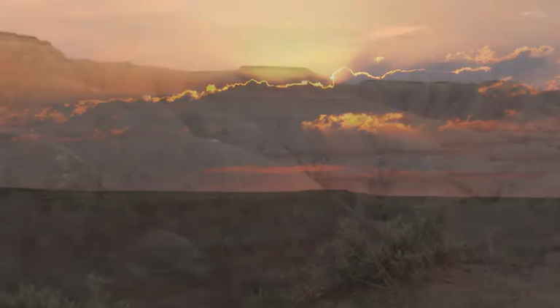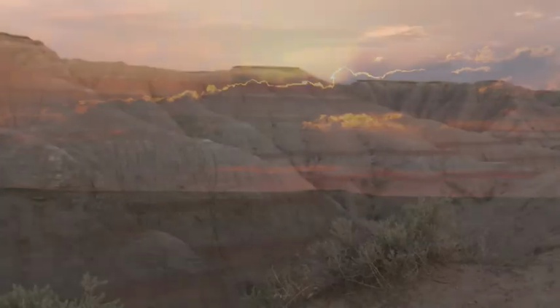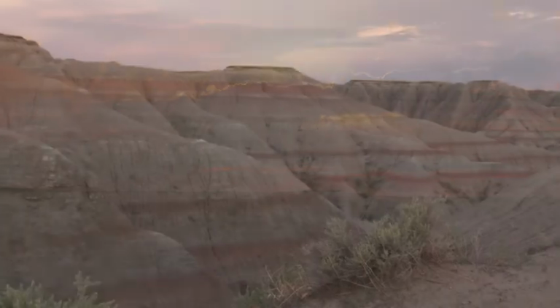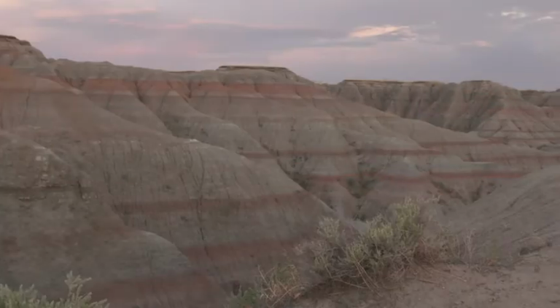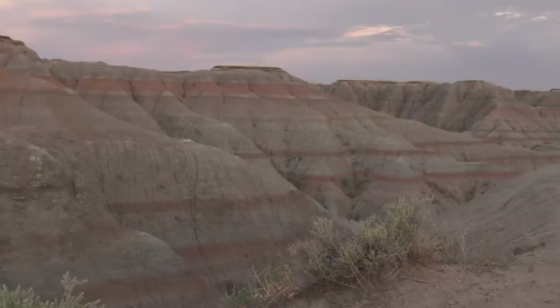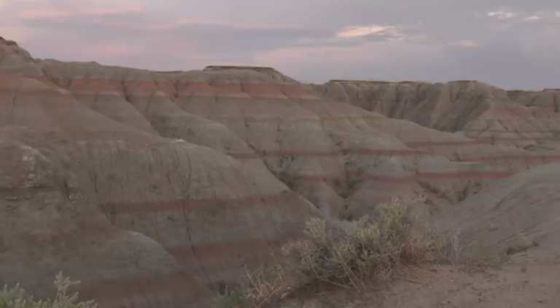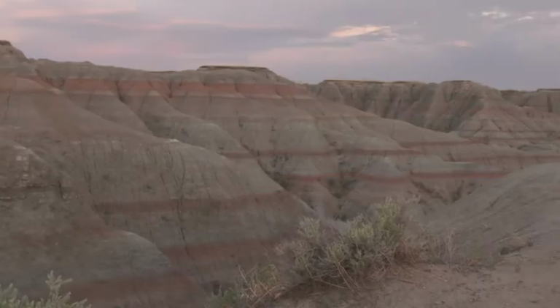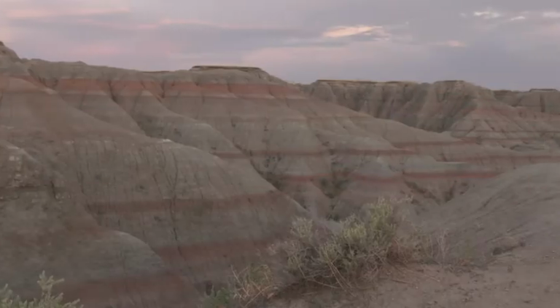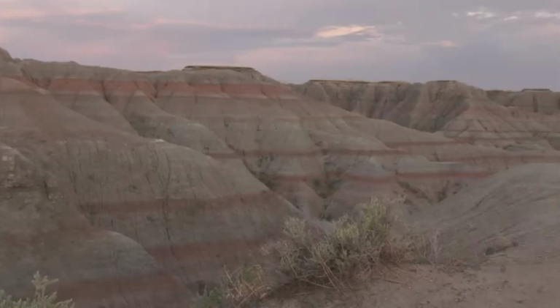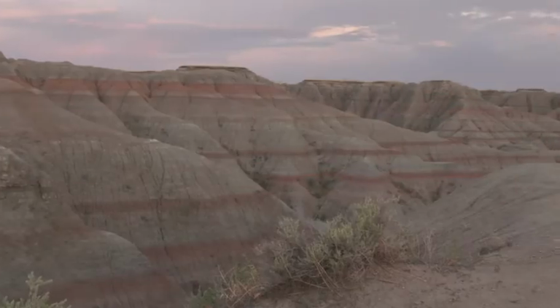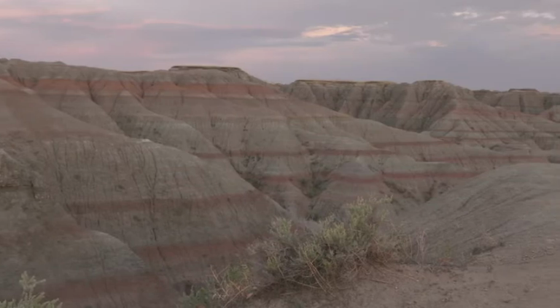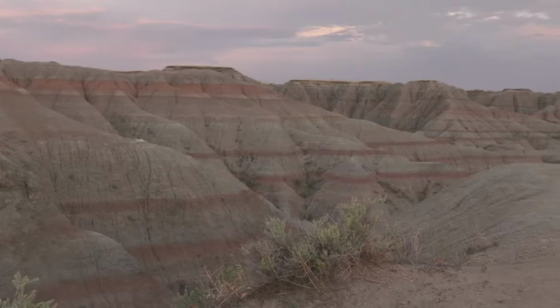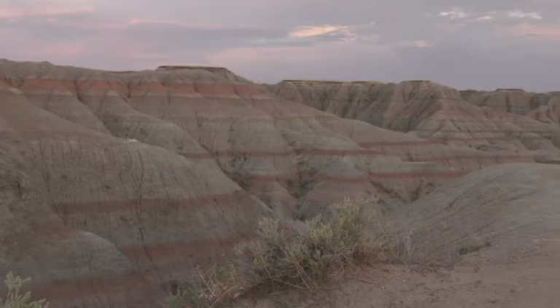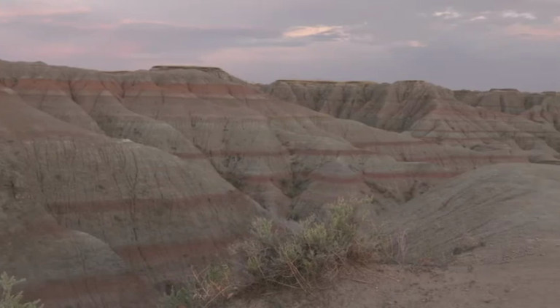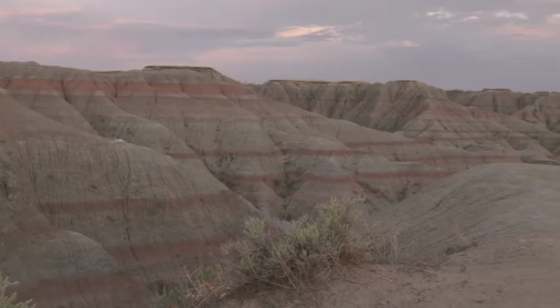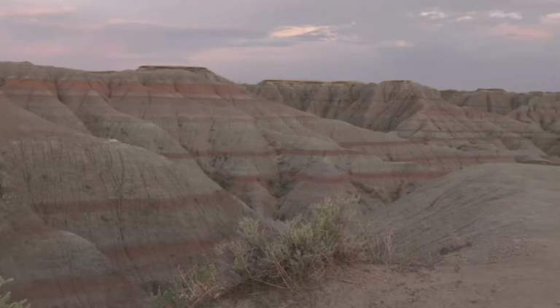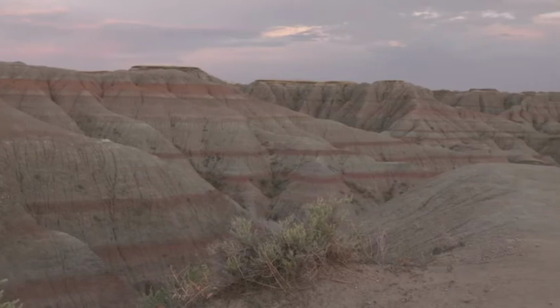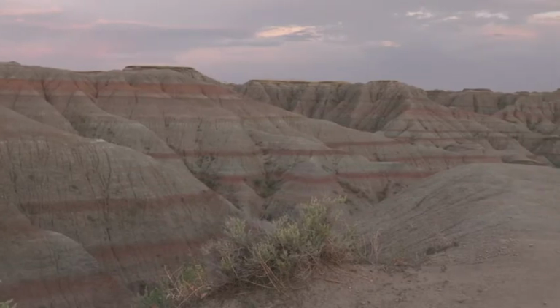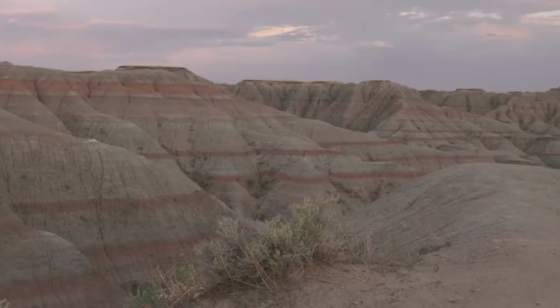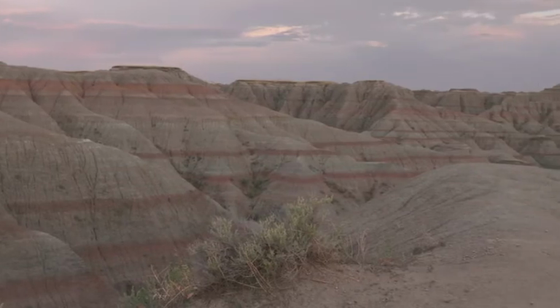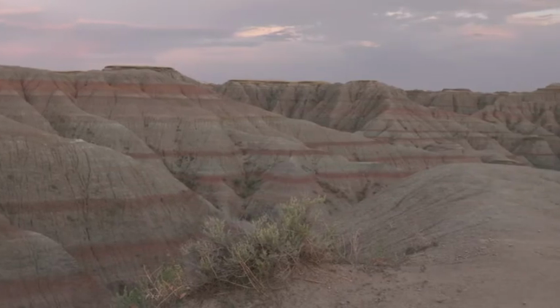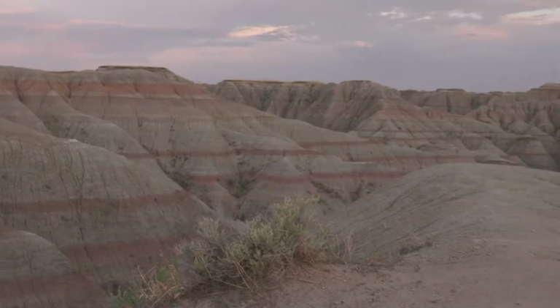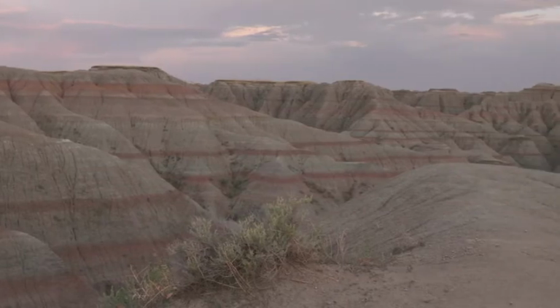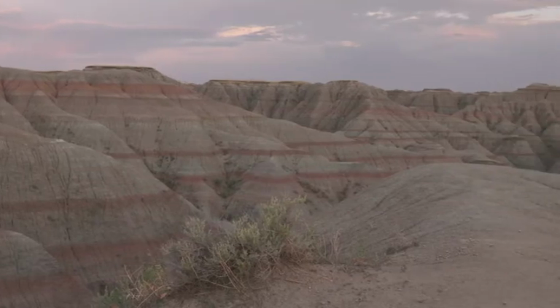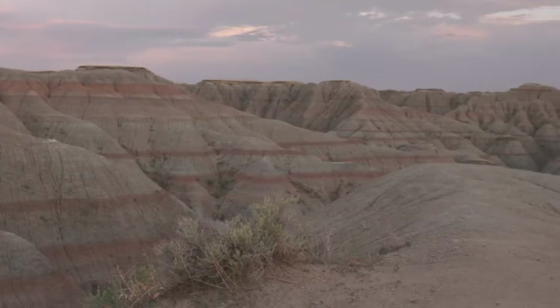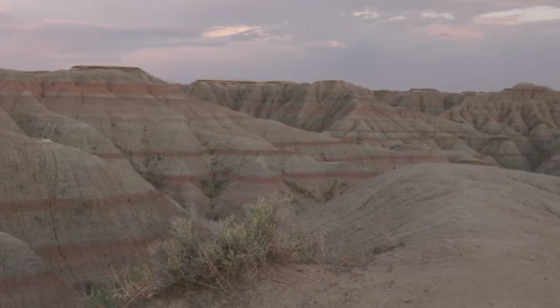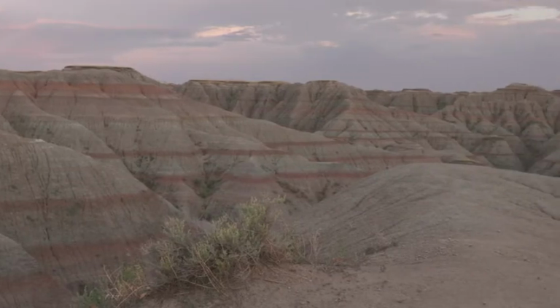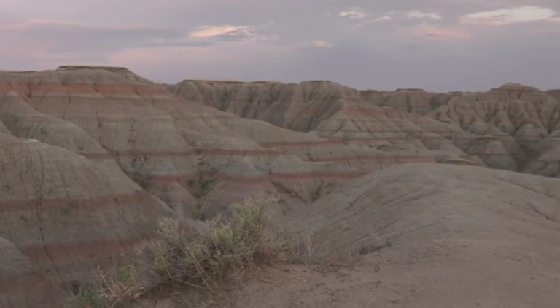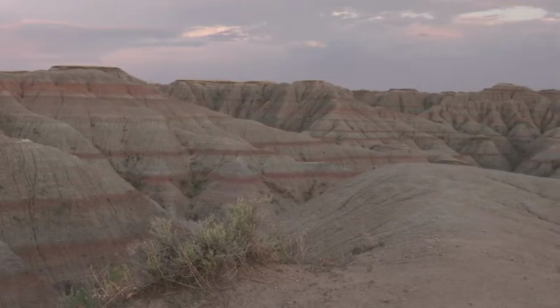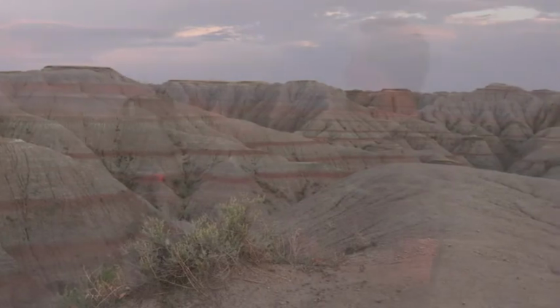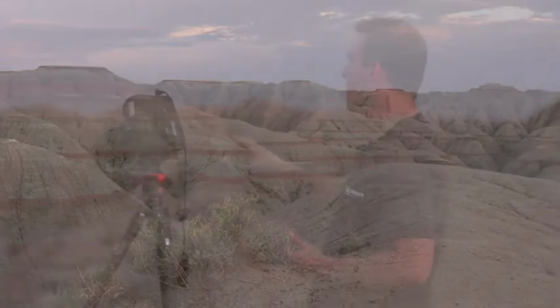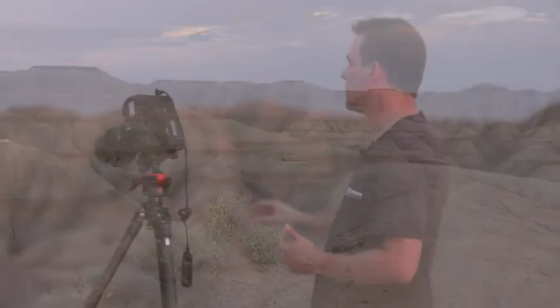Third, you want to have really dramatic background scenery, and we've got that with these eroded badlands.